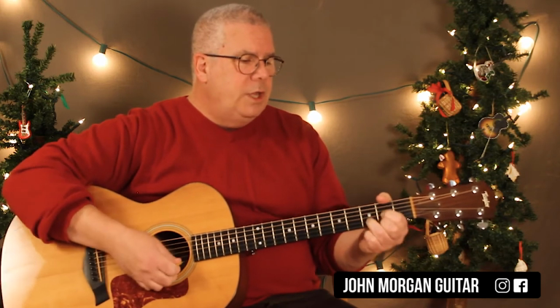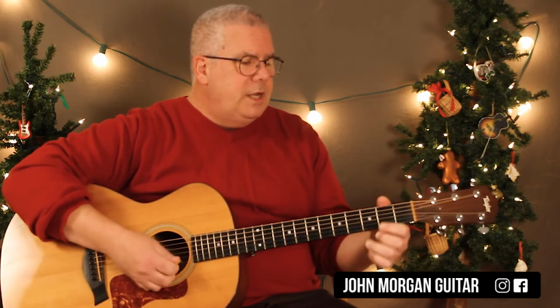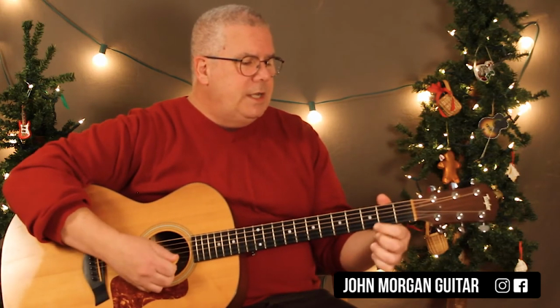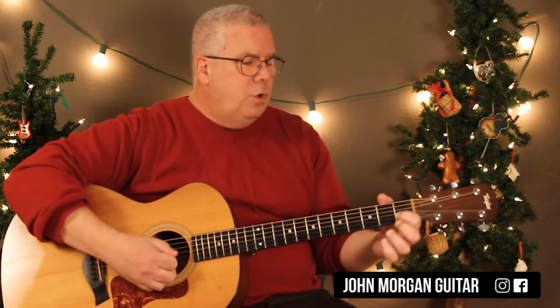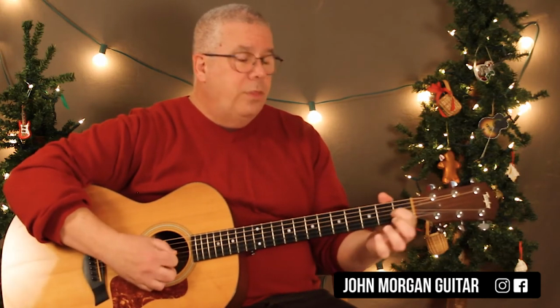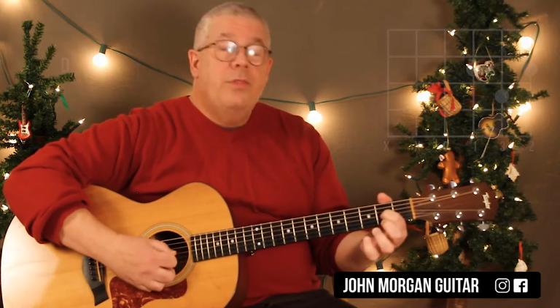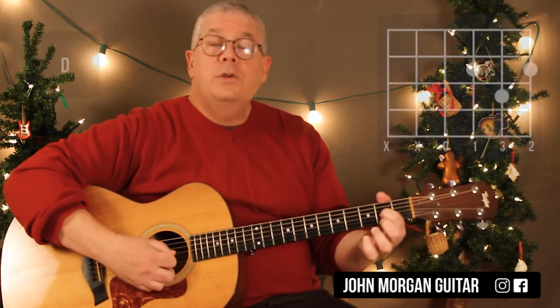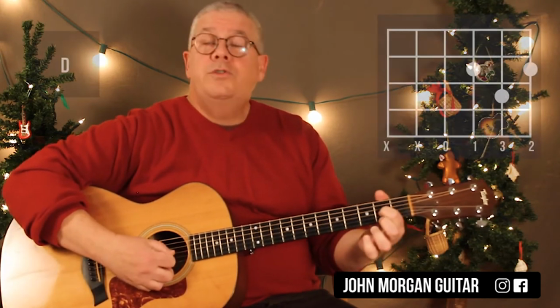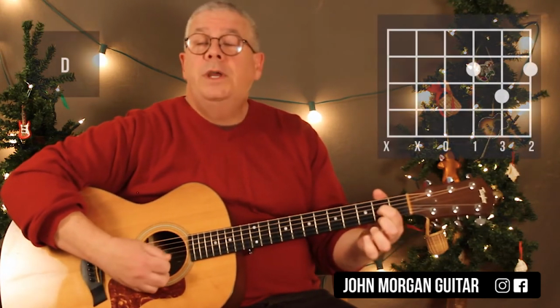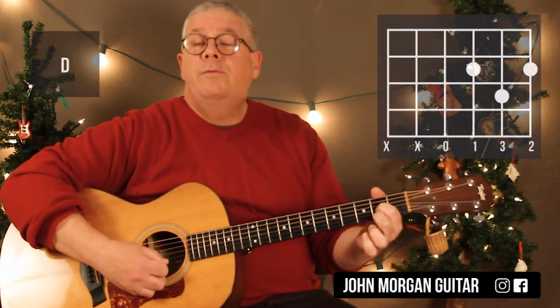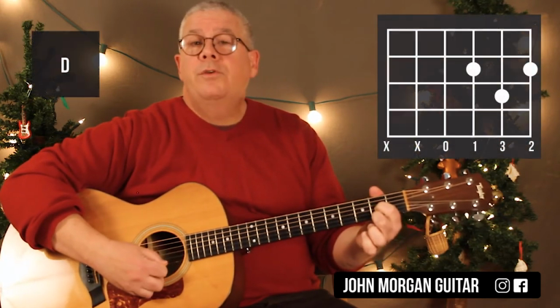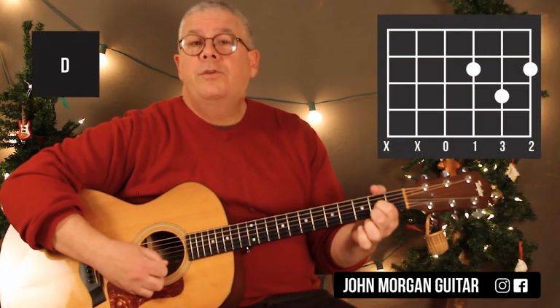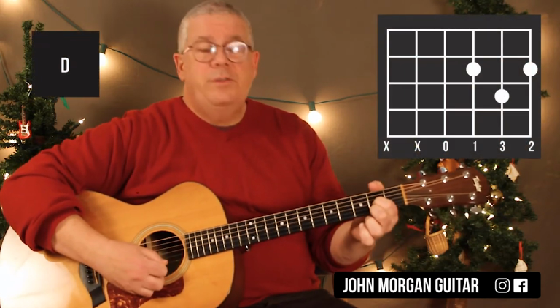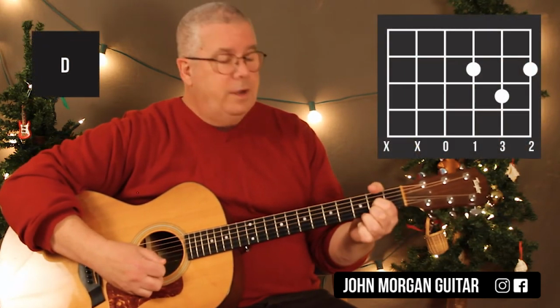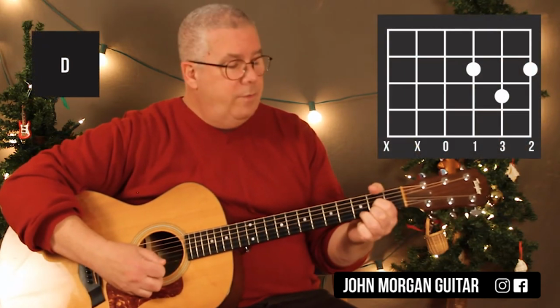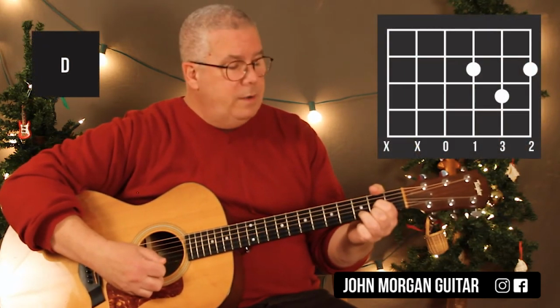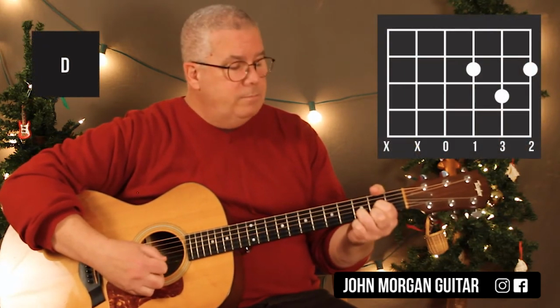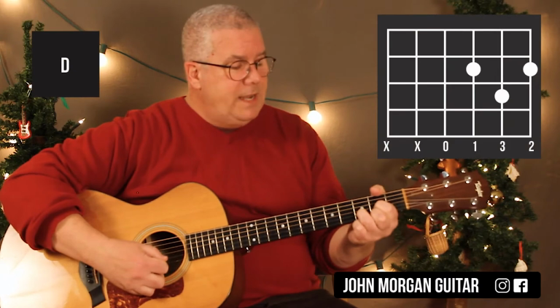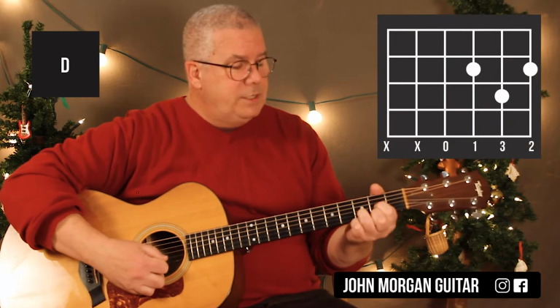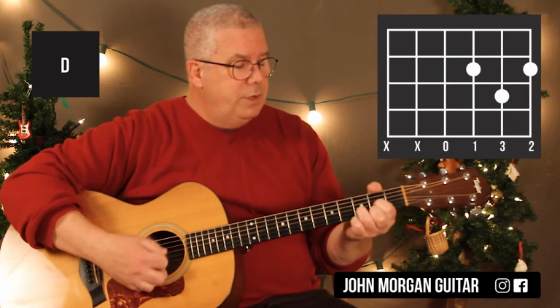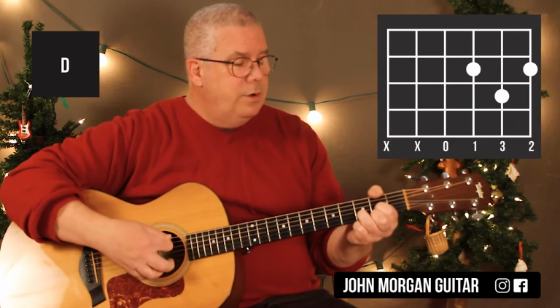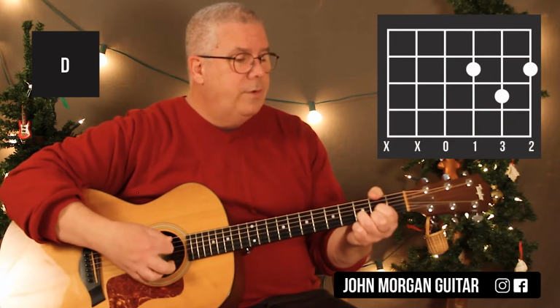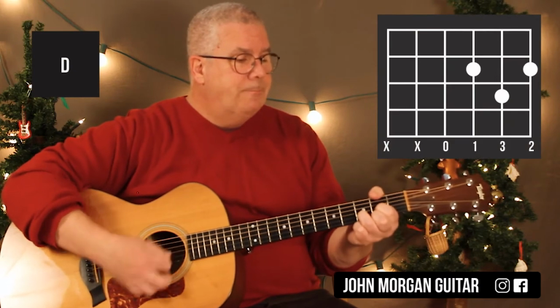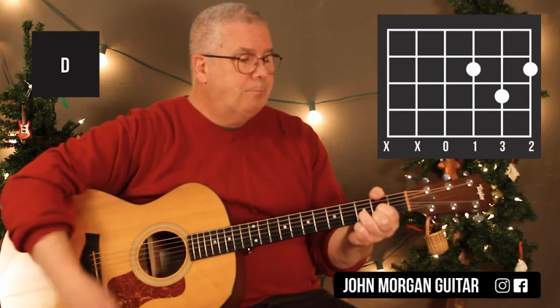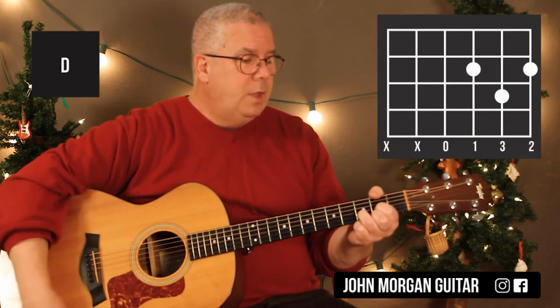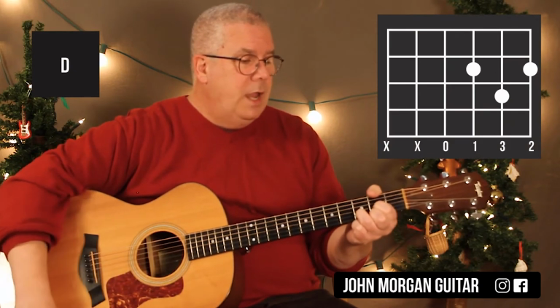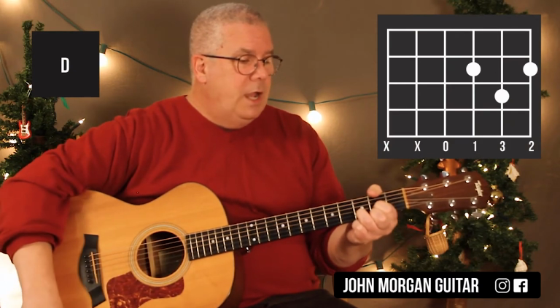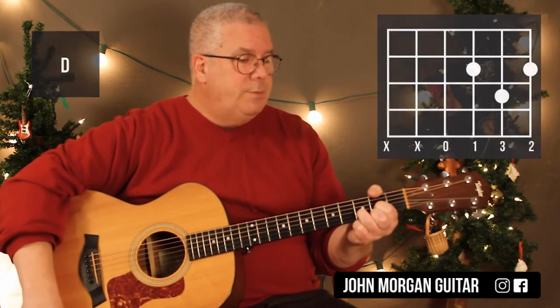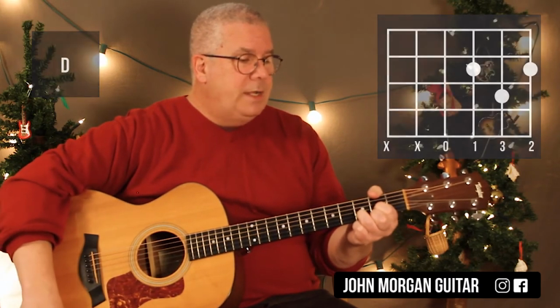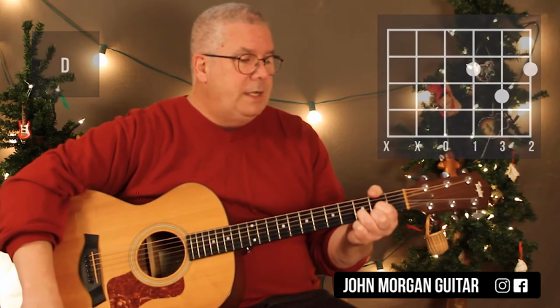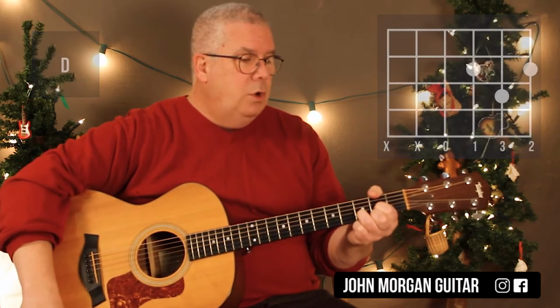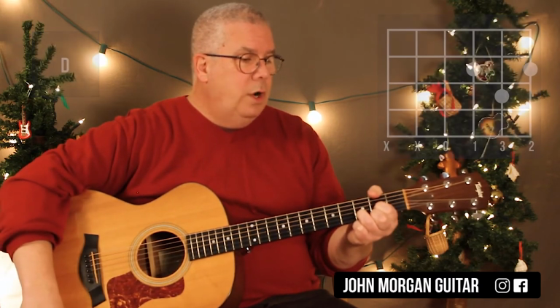I need a D chord: 3rd string, 1st string, 2nd fret, 2nd string, 3rd fret. That's my D chord.